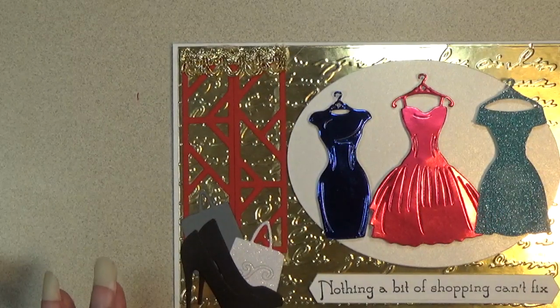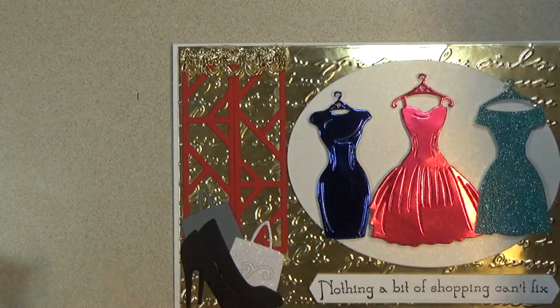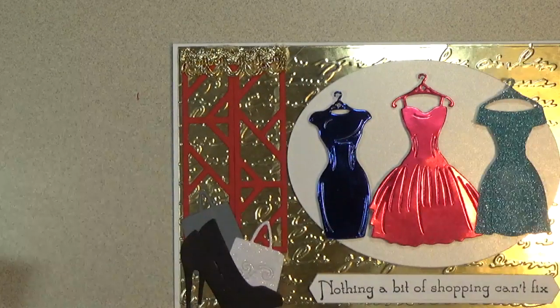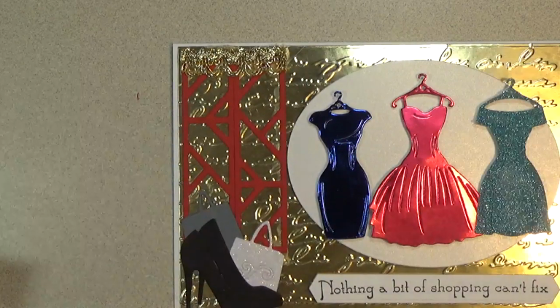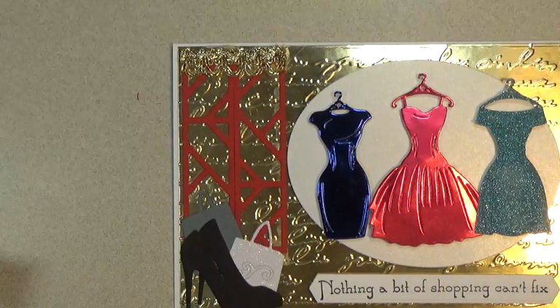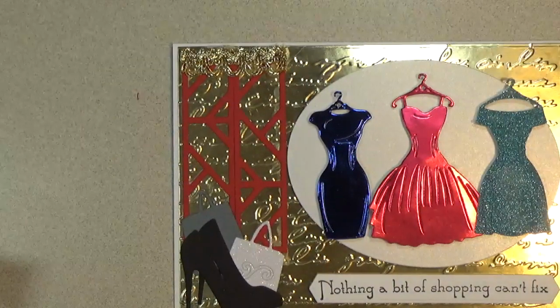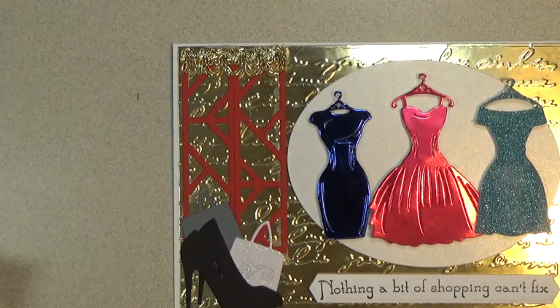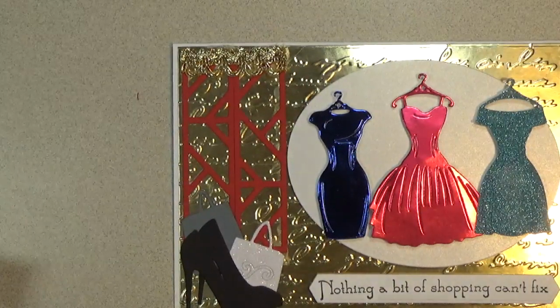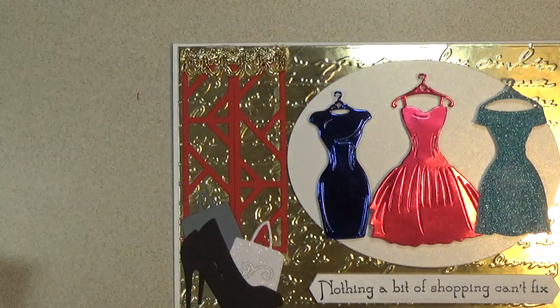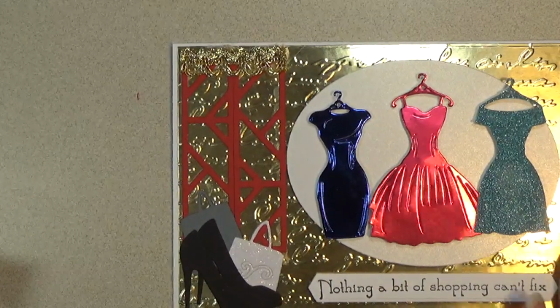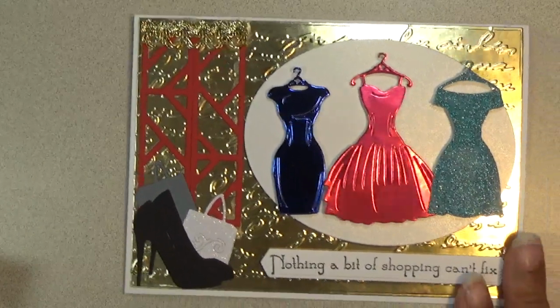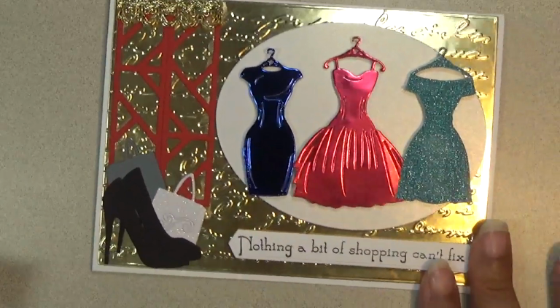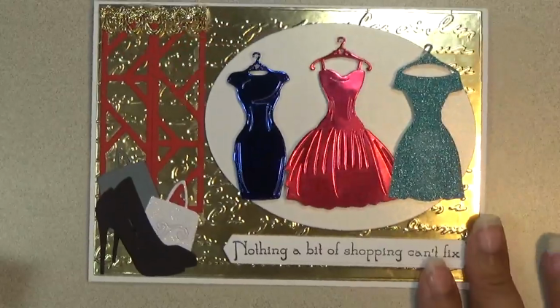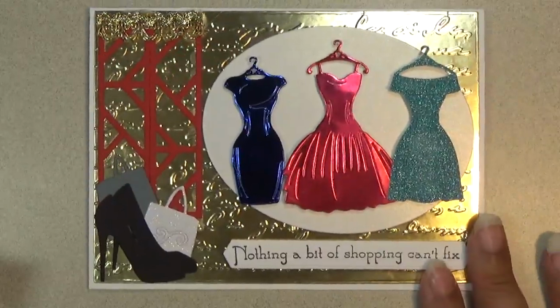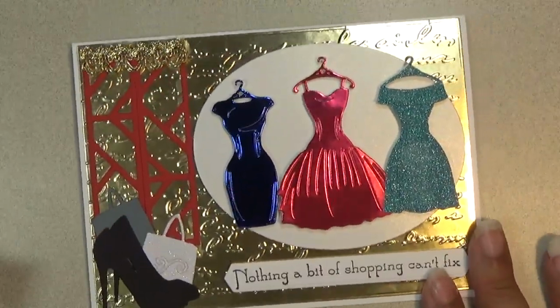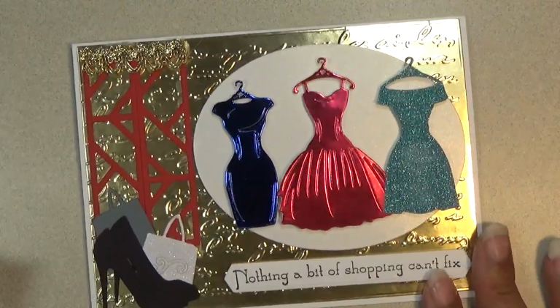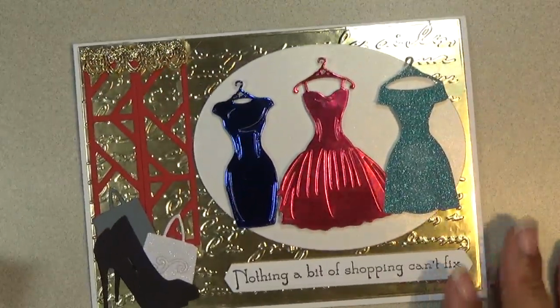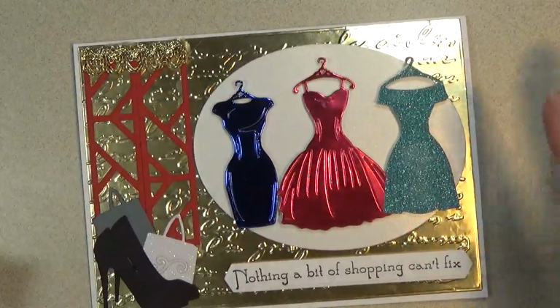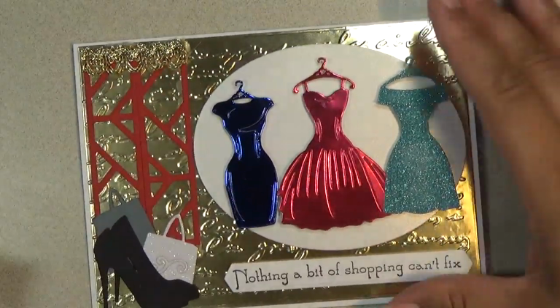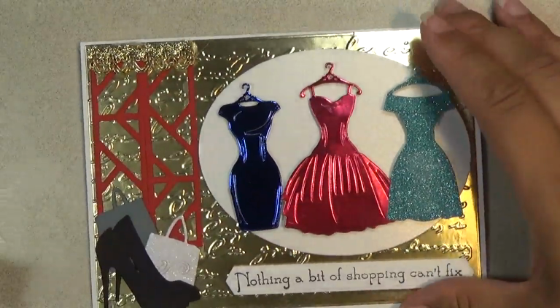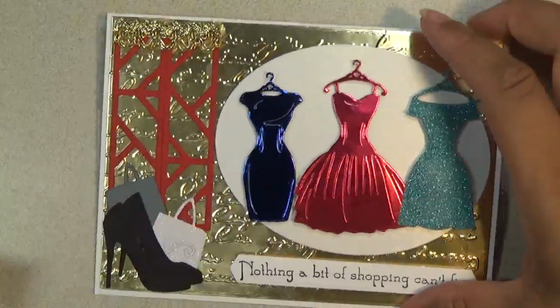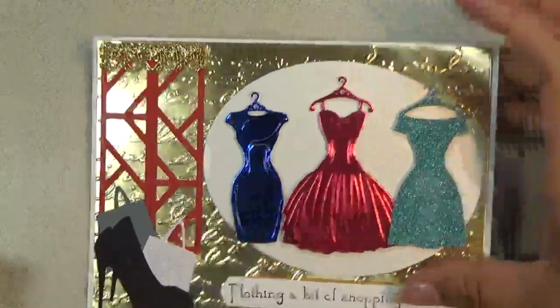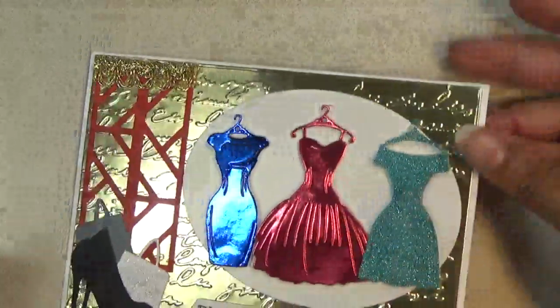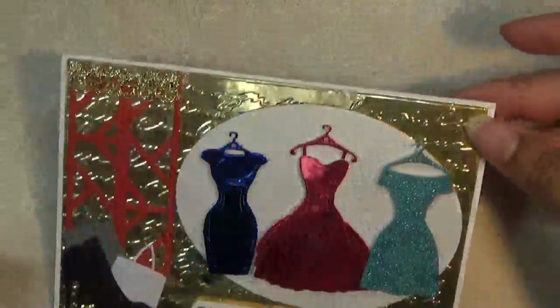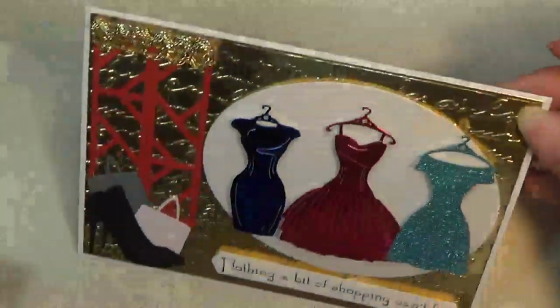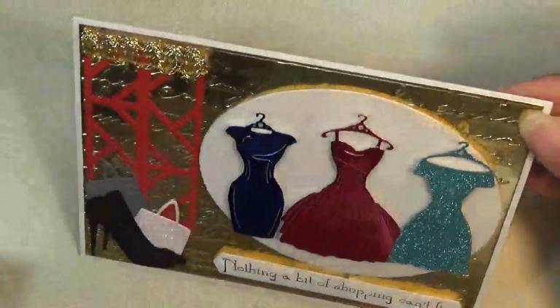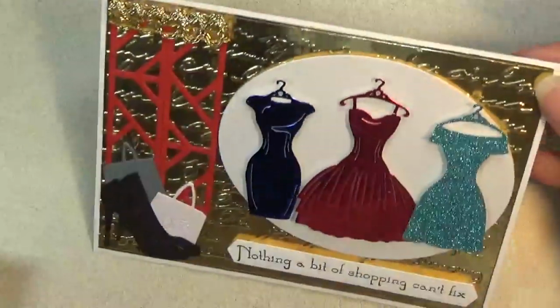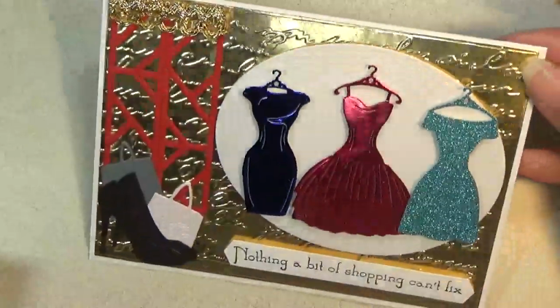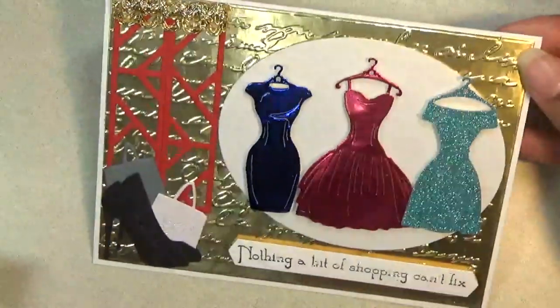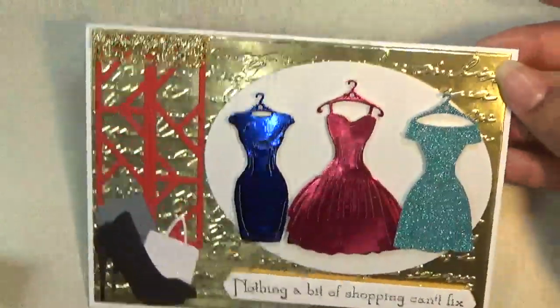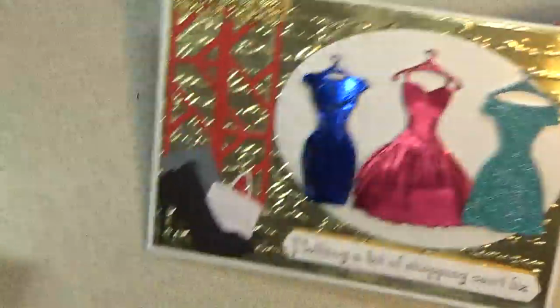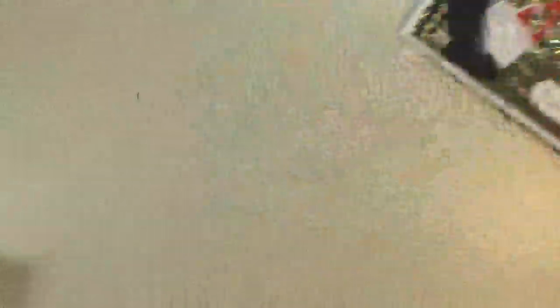So that's all the products I used to create this card. I think it turned out so fabulous — I hope you like that.